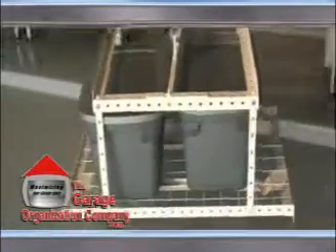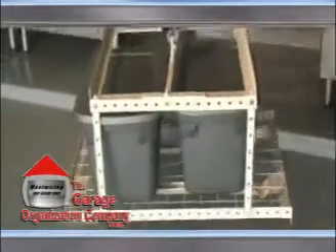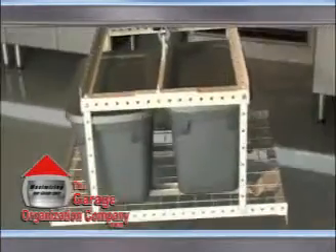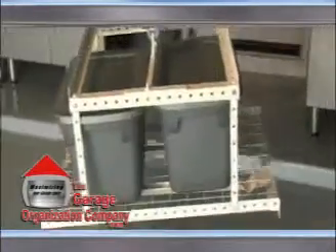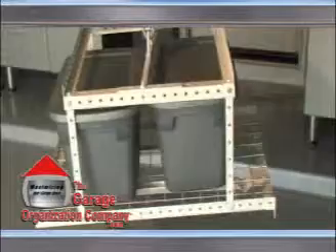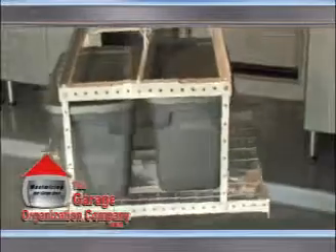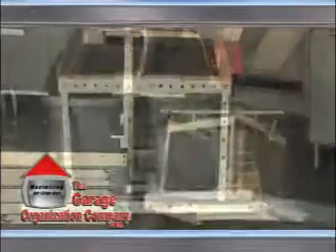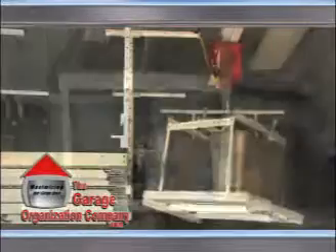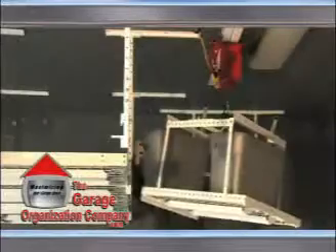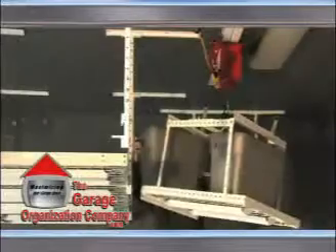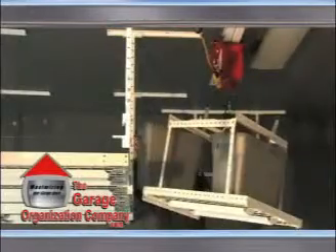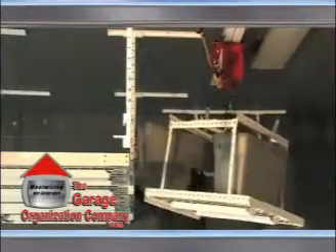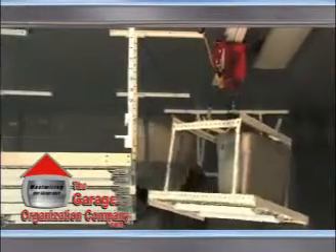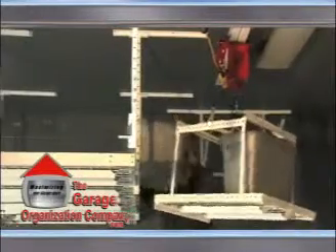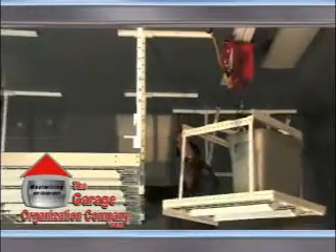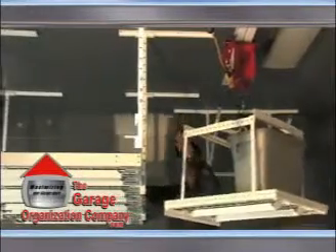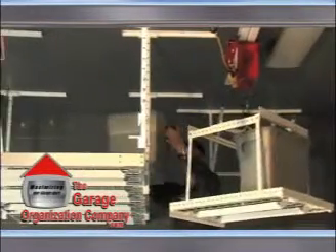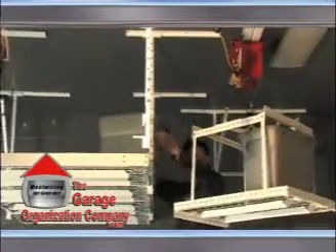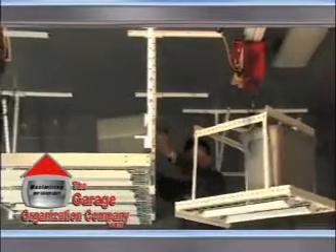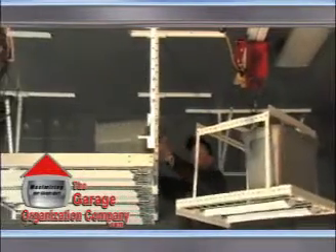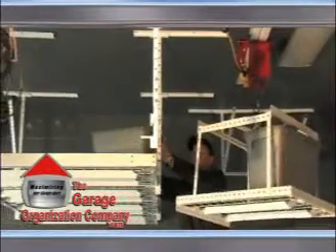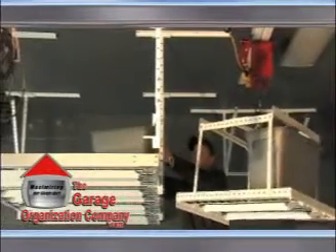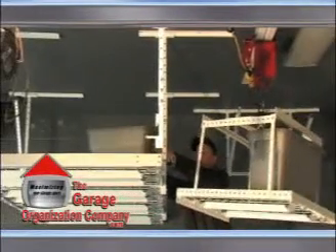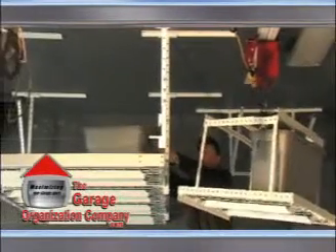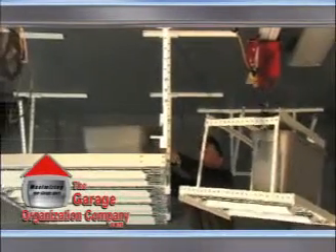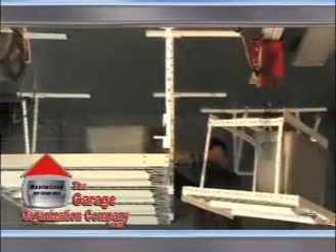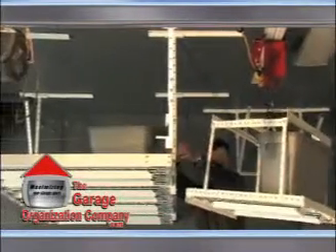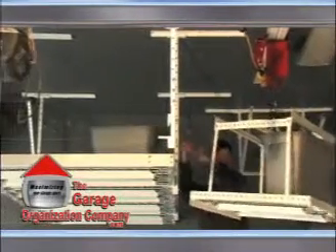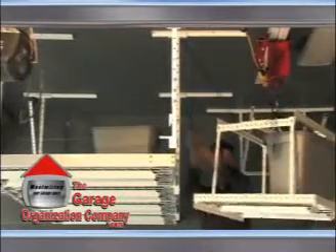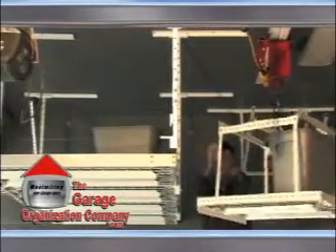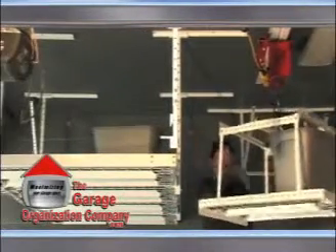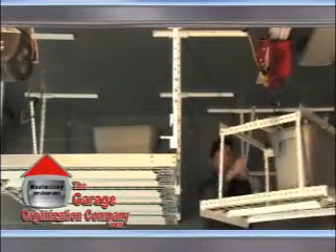And finally, remove the items from the lifting basket and place them on your overhead storage system.